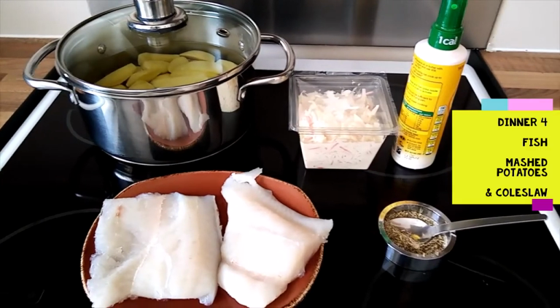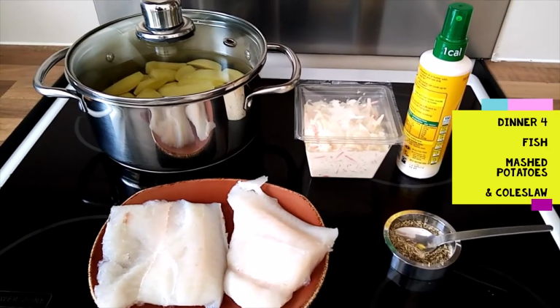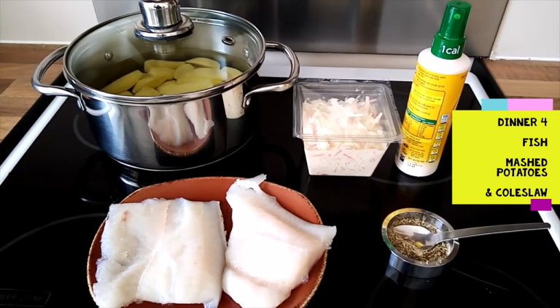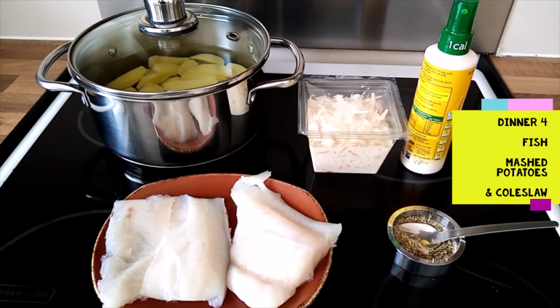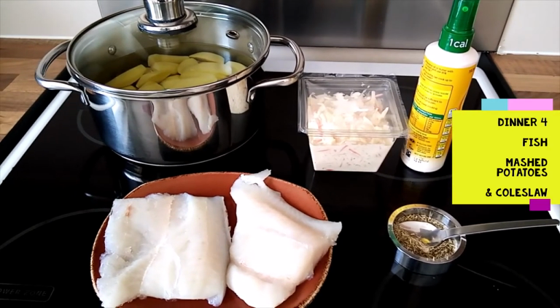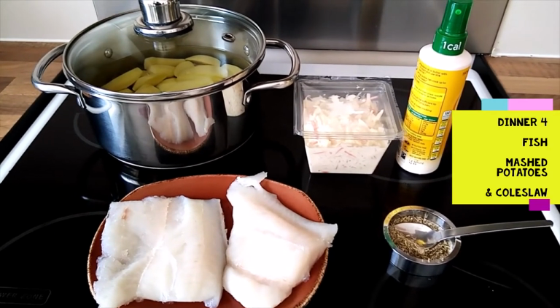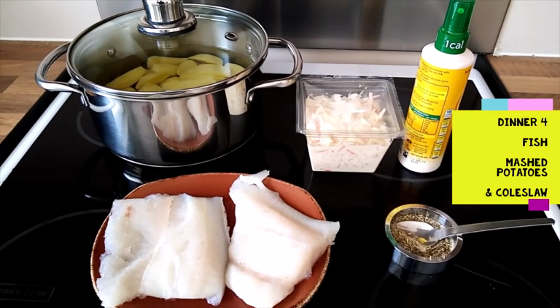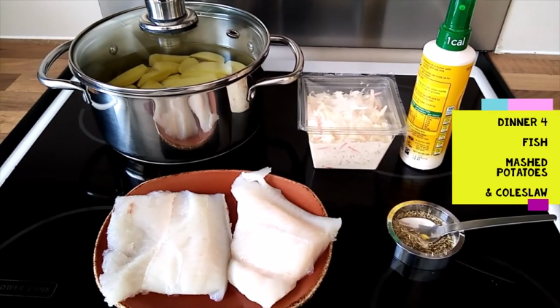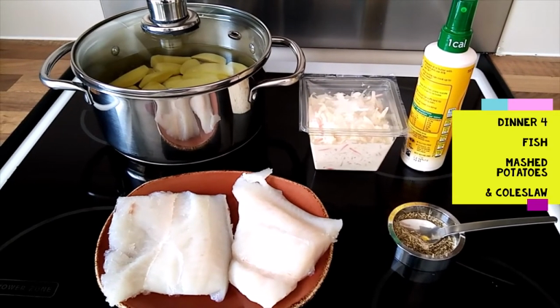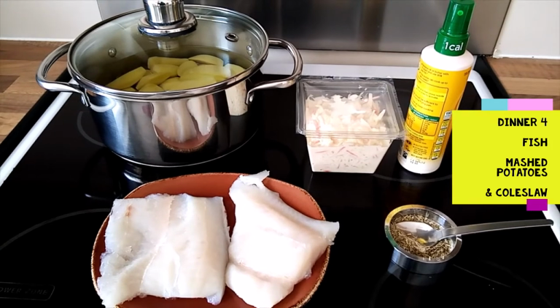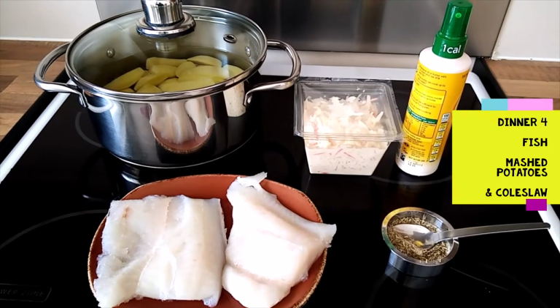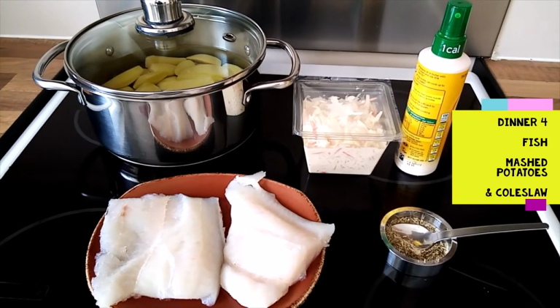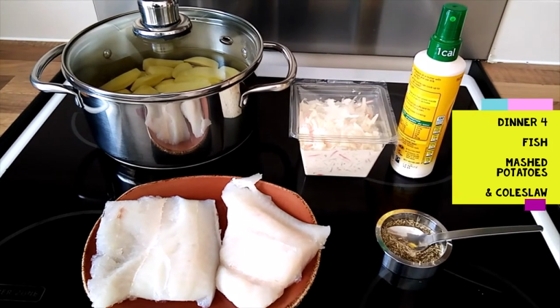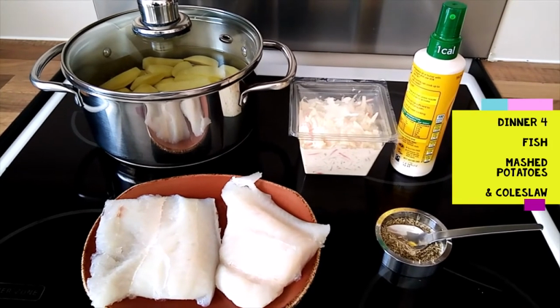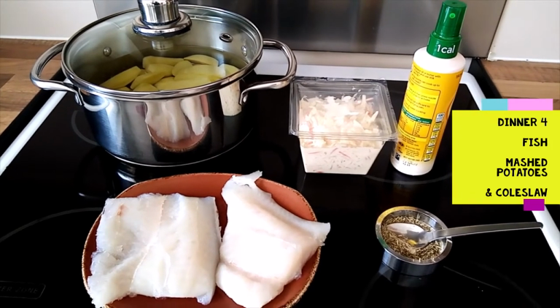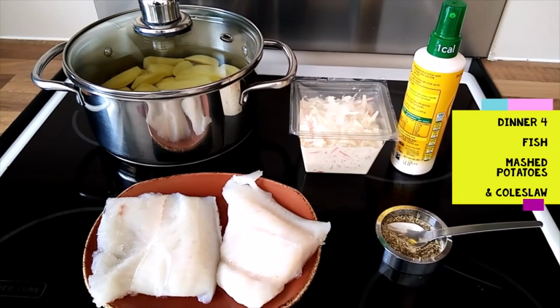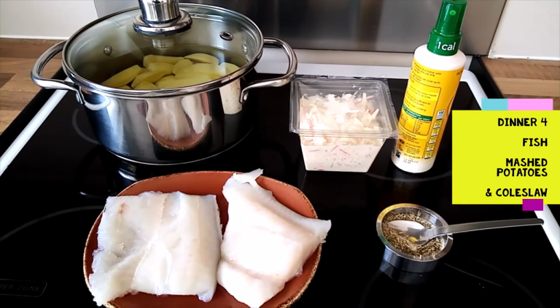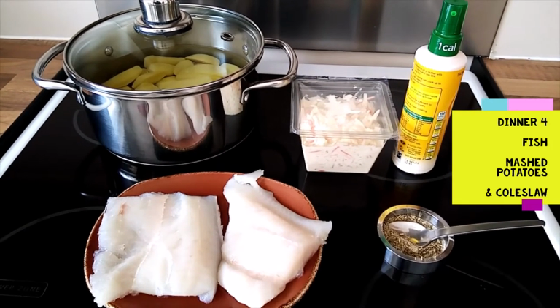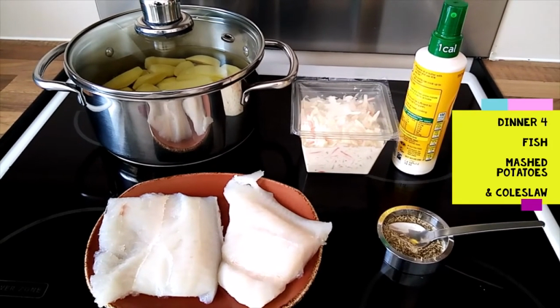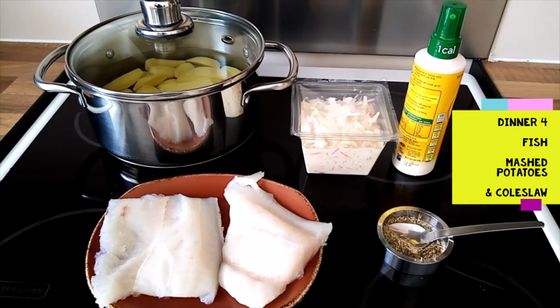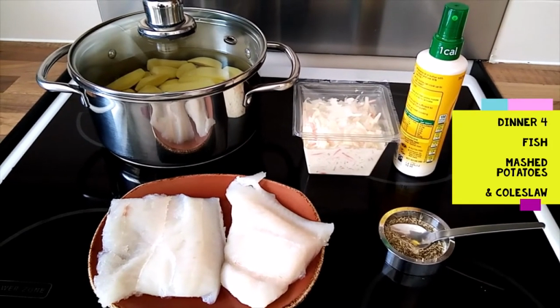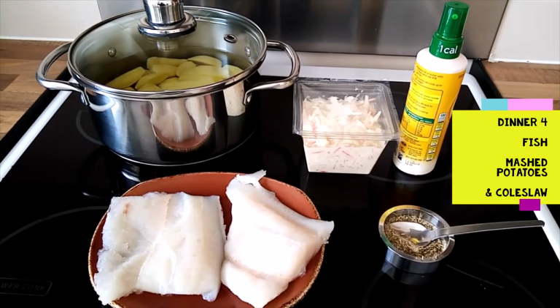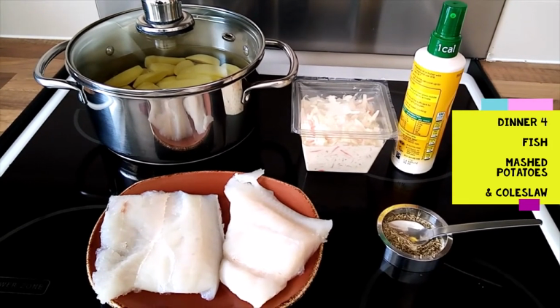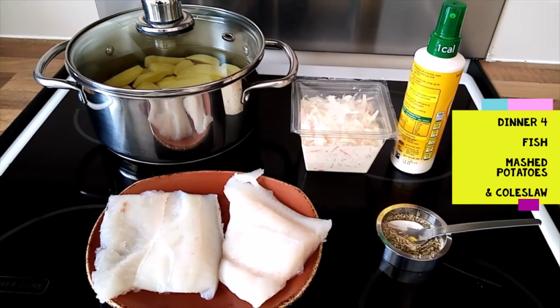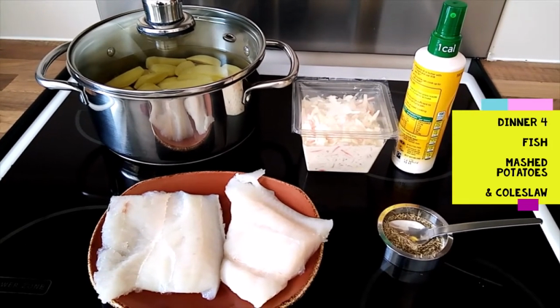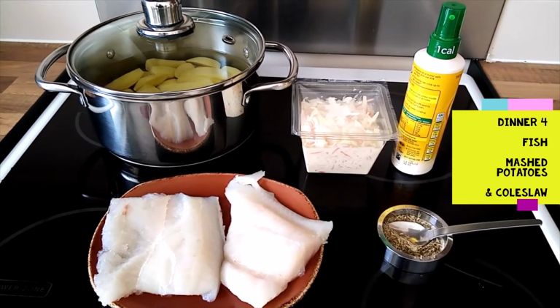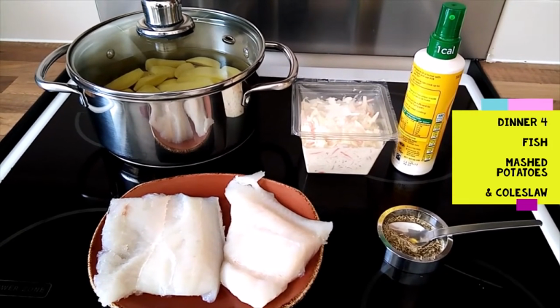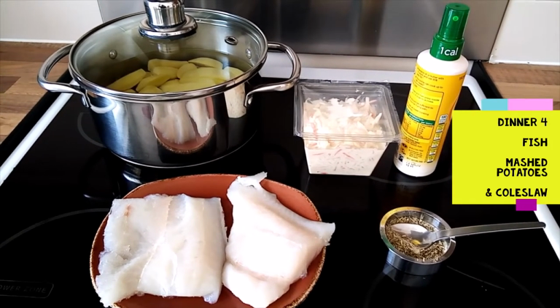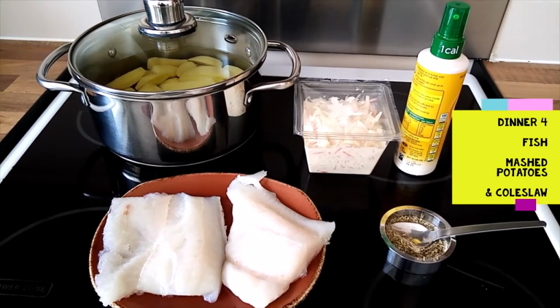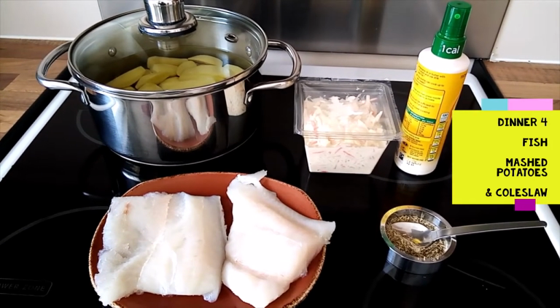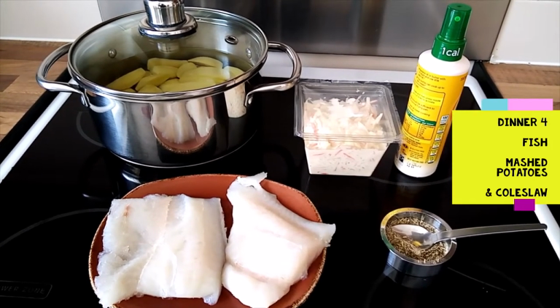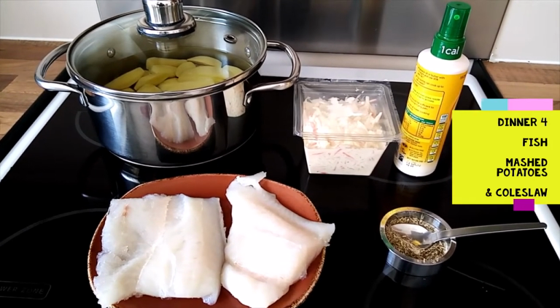Hello. Dinner for fish — mash and coleslaw.